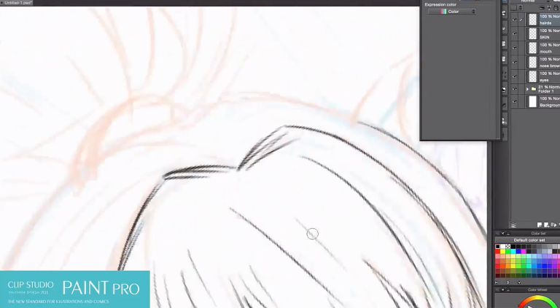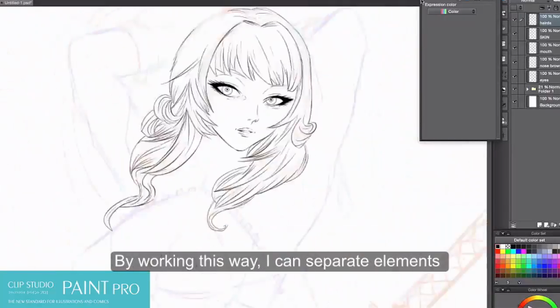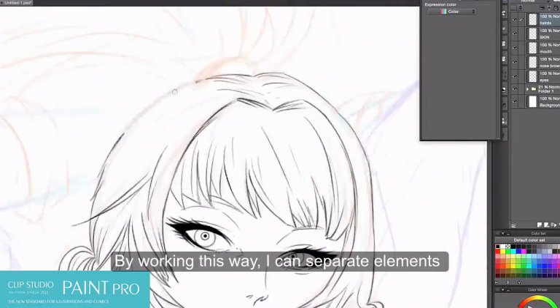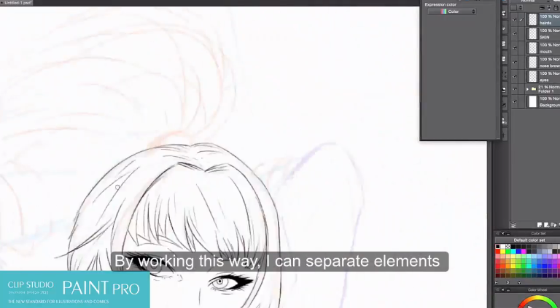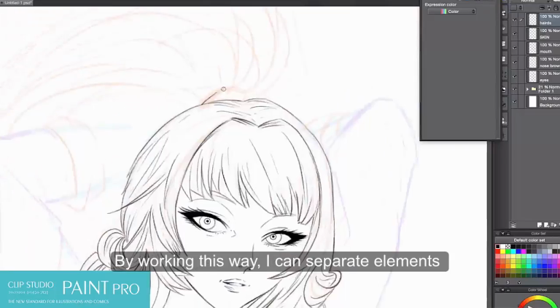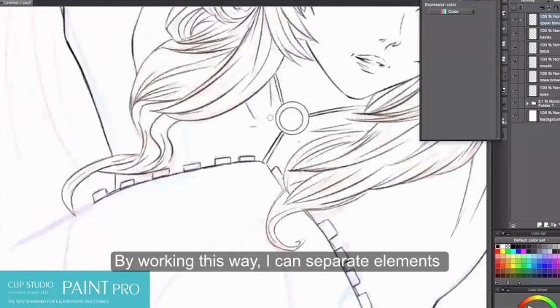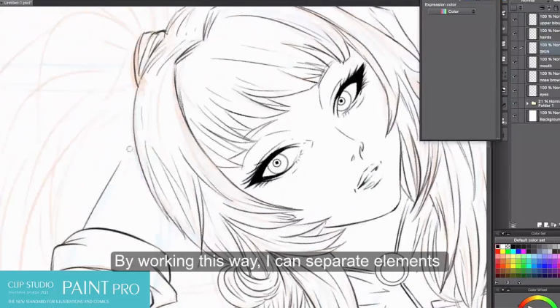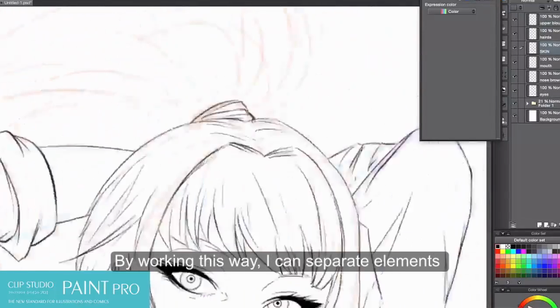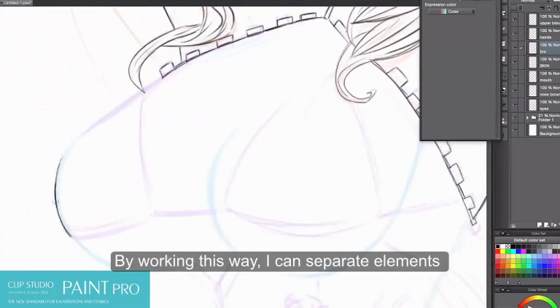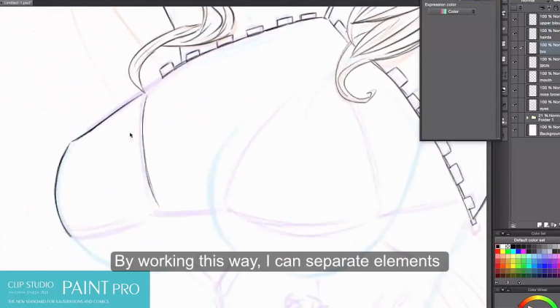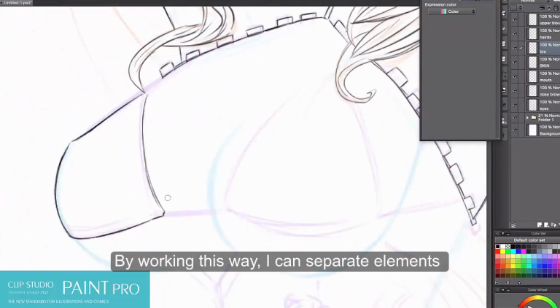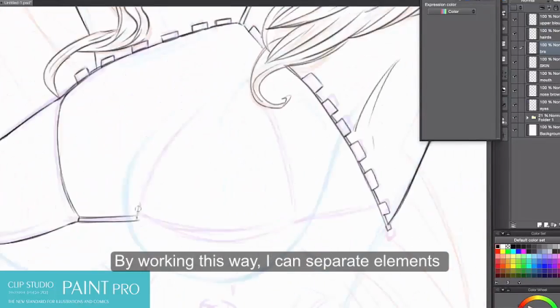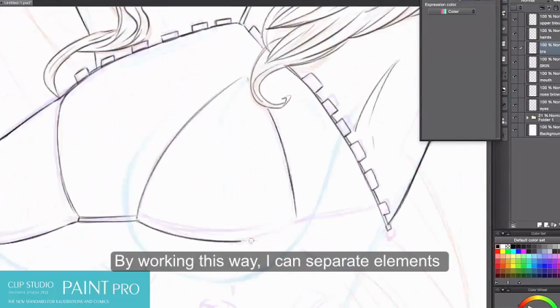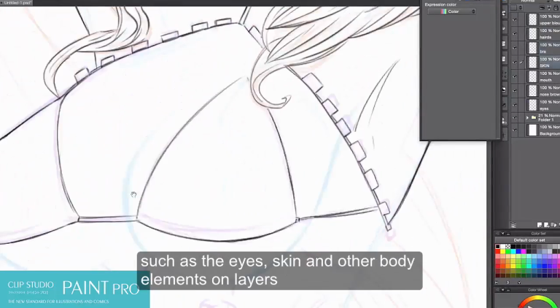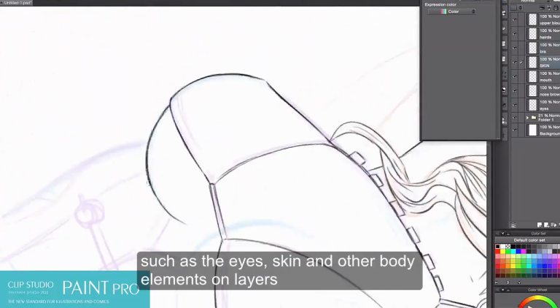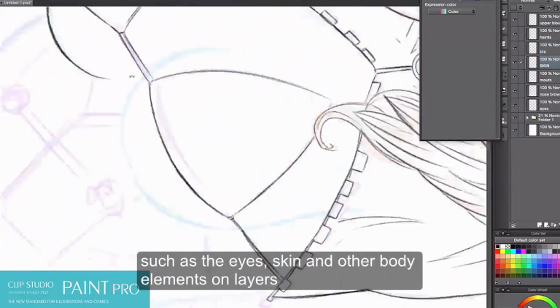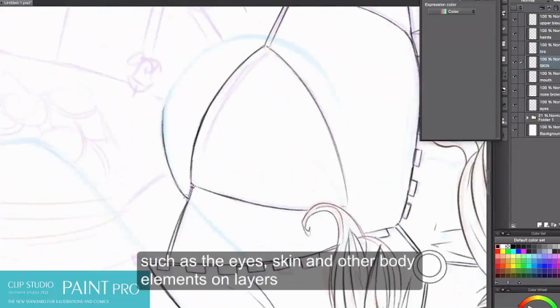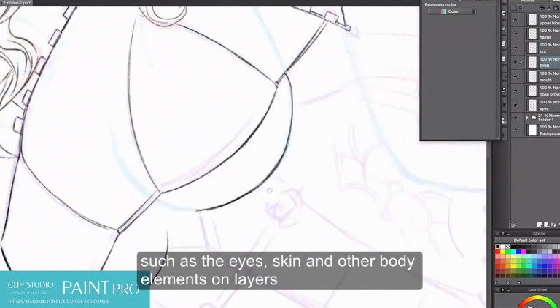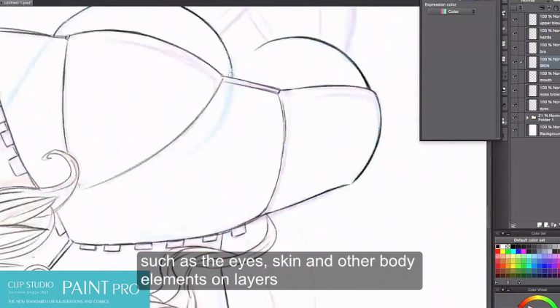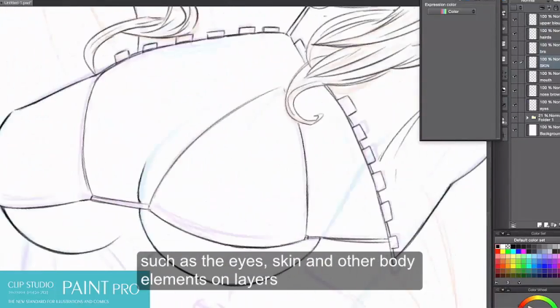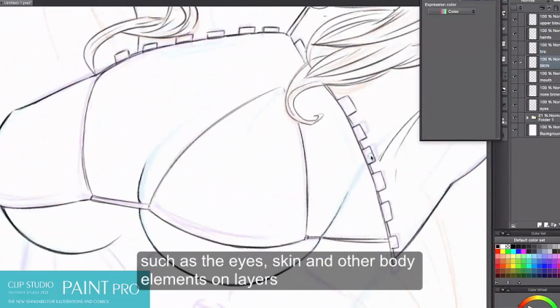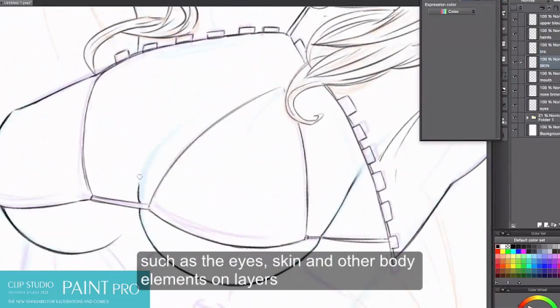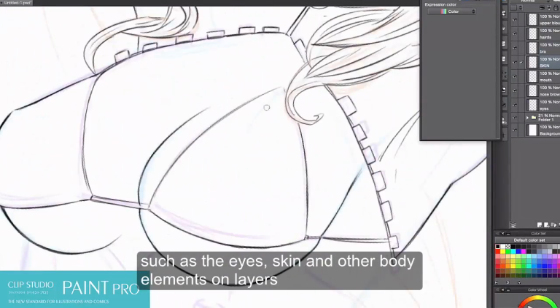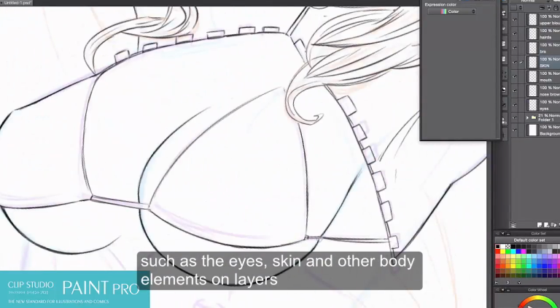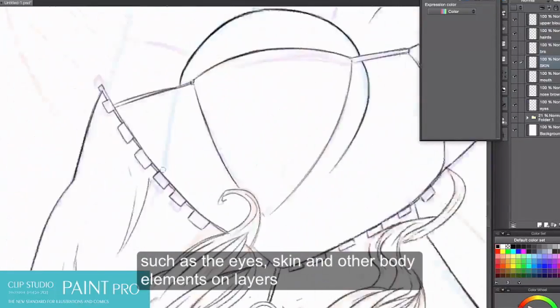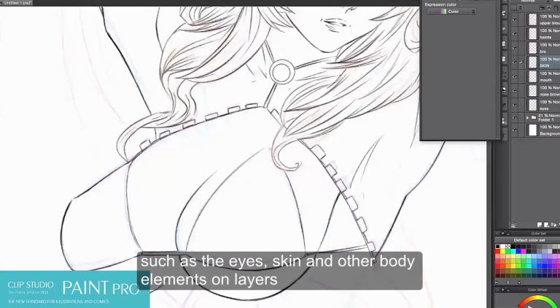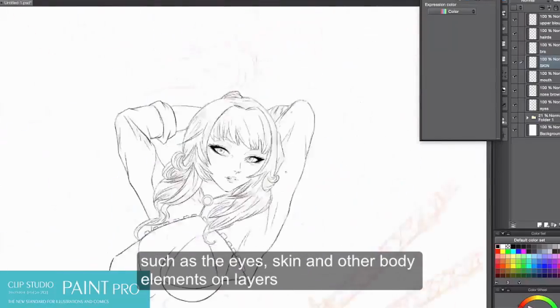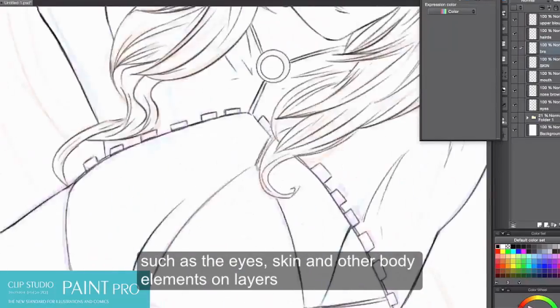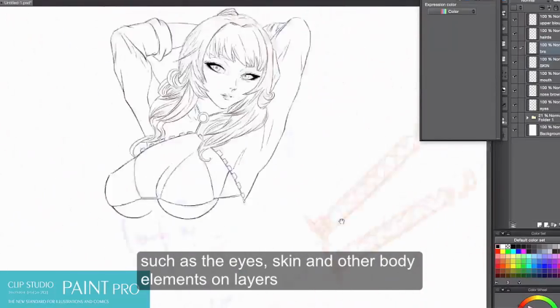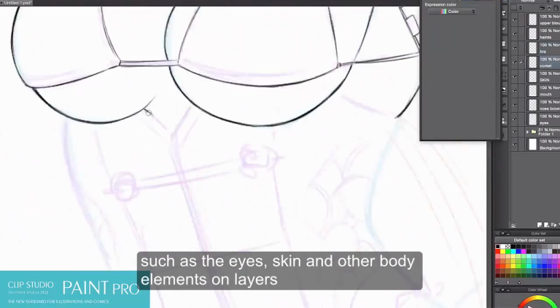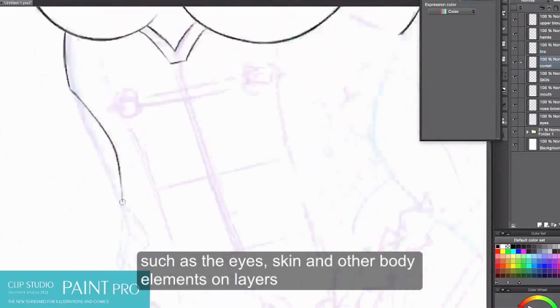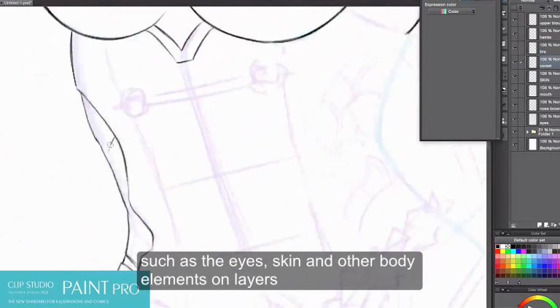By working this way, I can separate the elements such as the eyes, the skin, and the other body elements on layers.